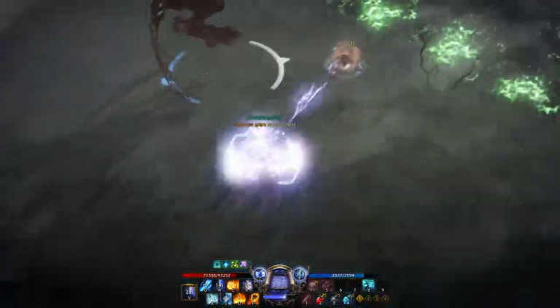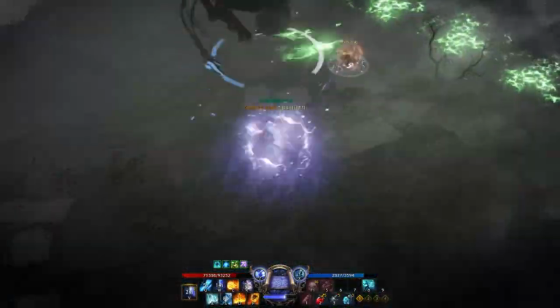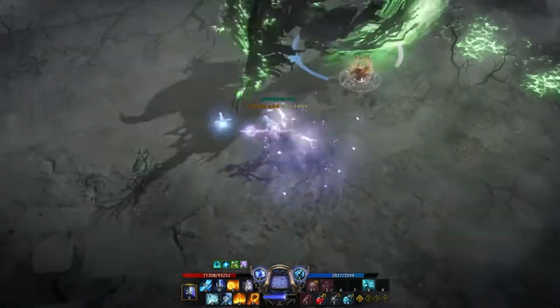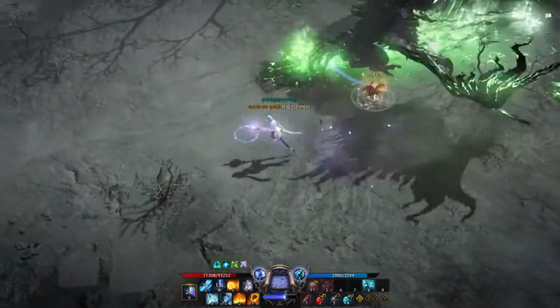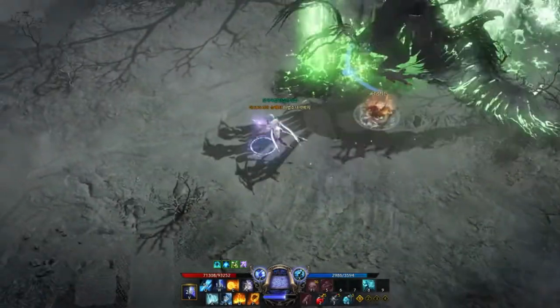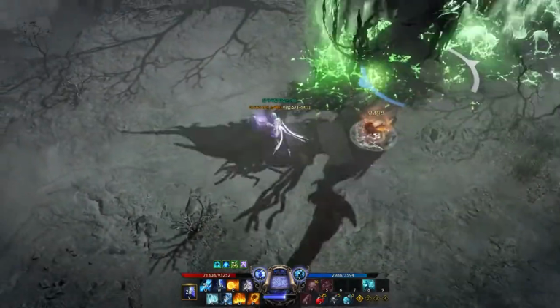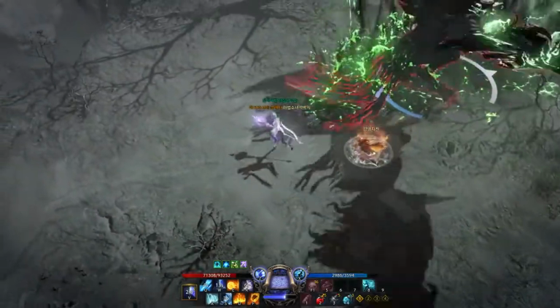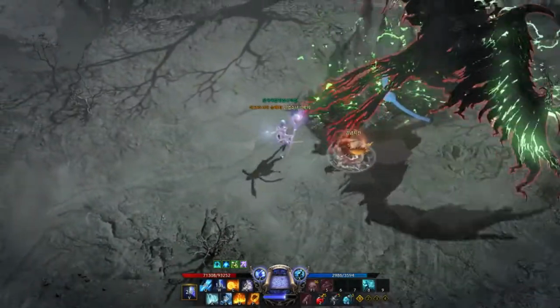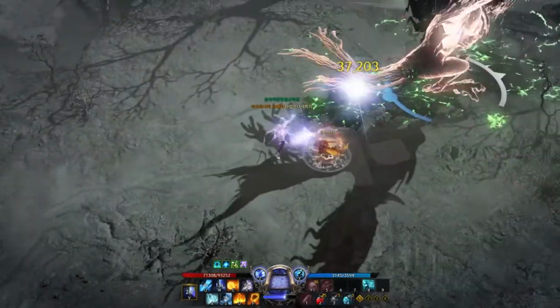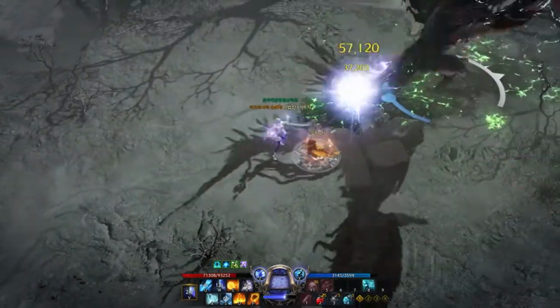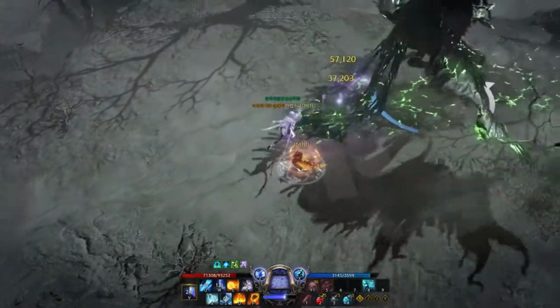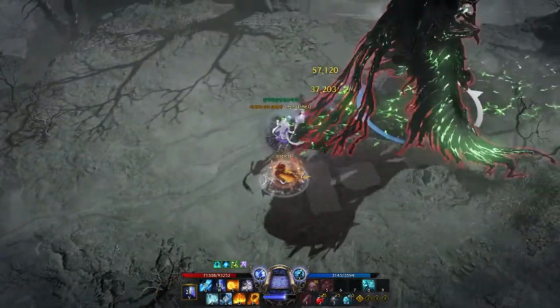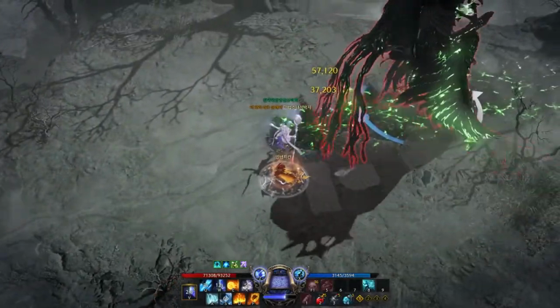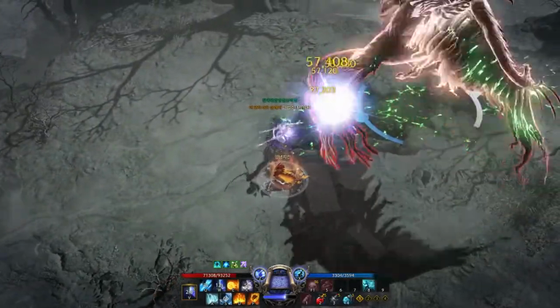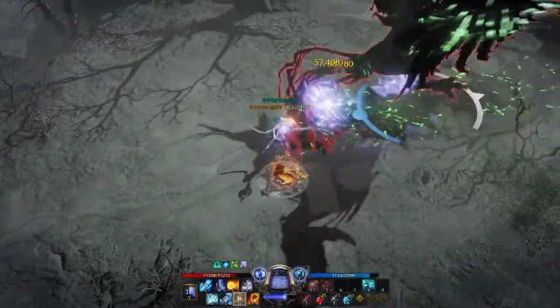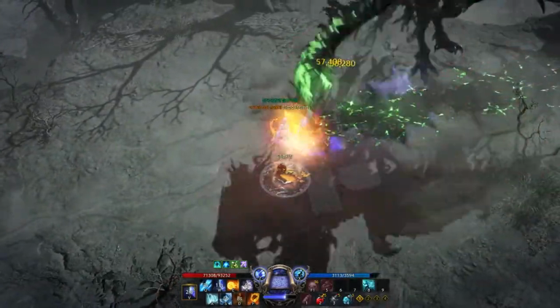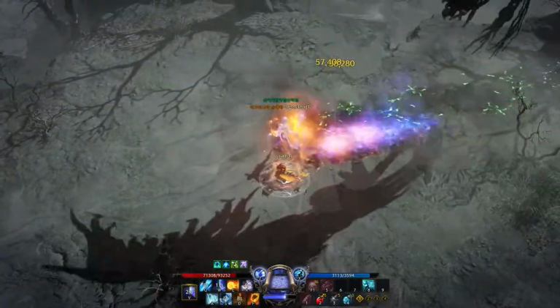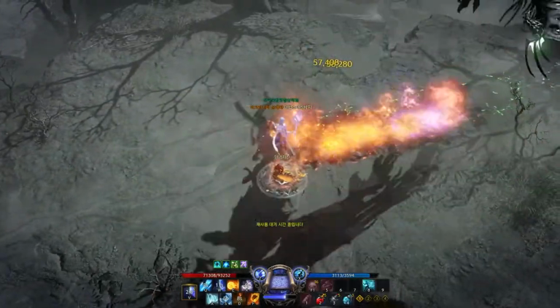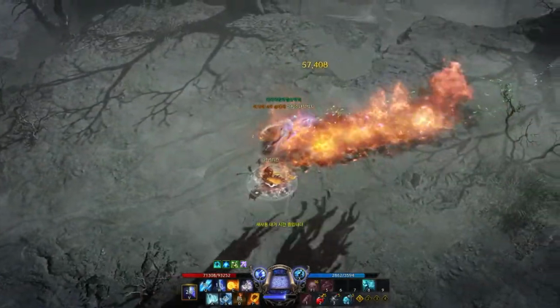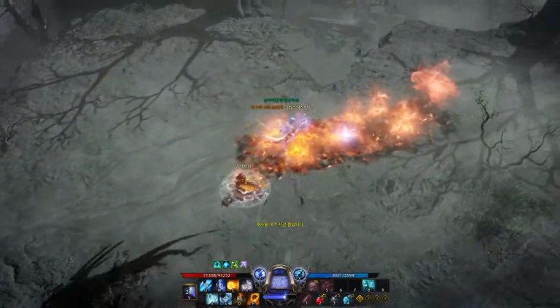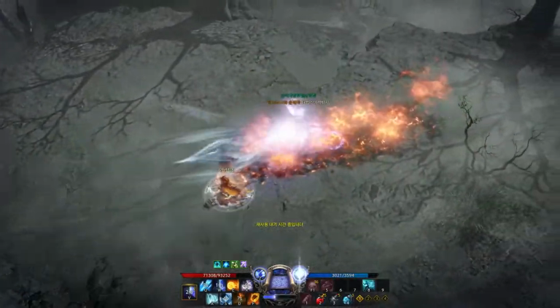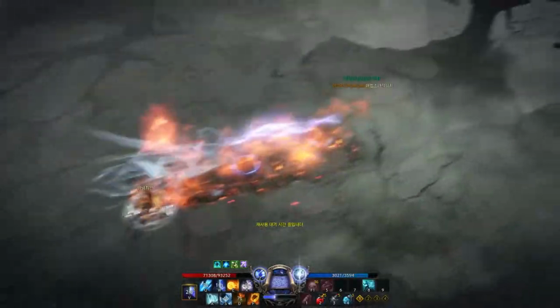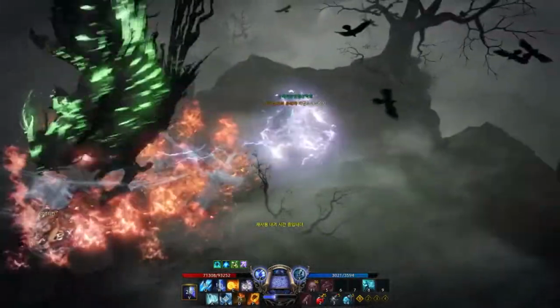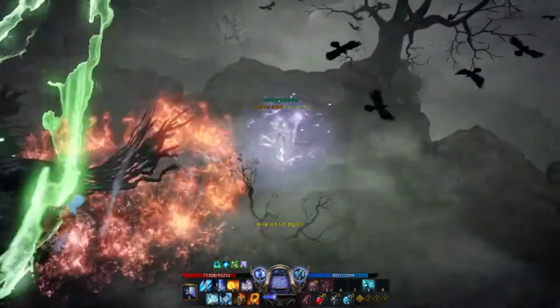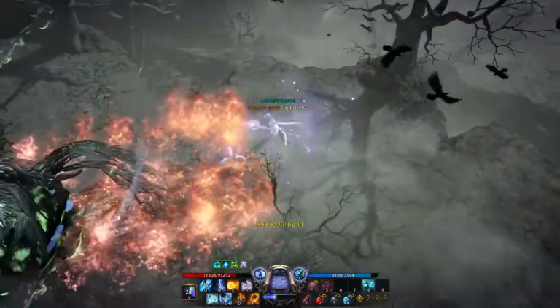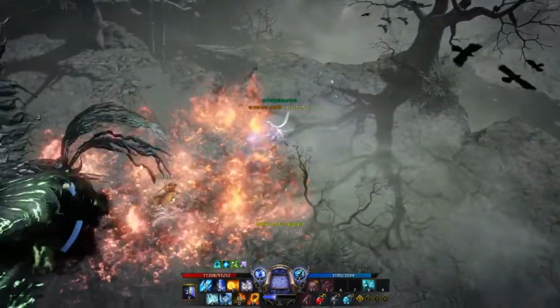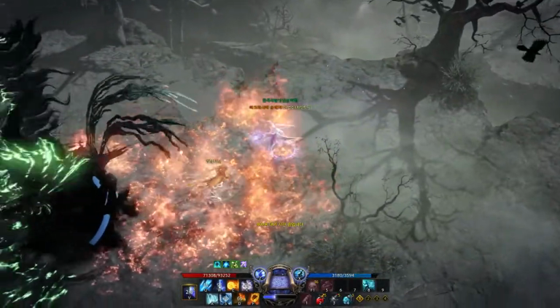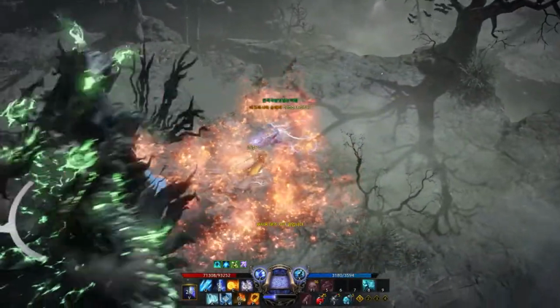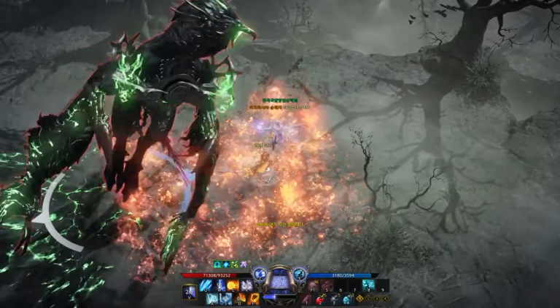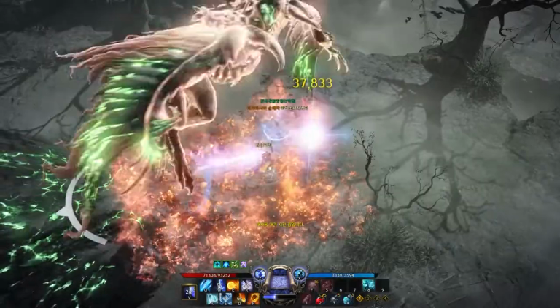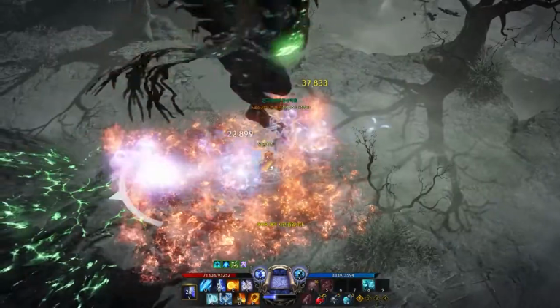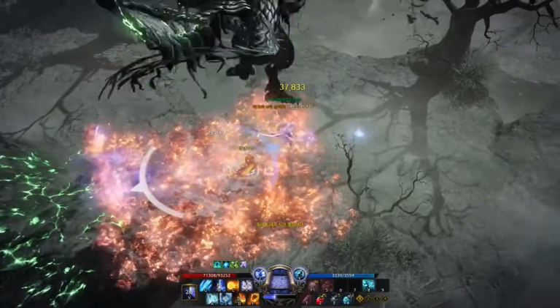Sorceress isn't tanky at all, but it can quickly teleport from distance to distance to survive.